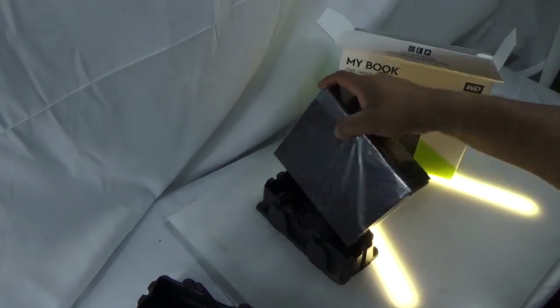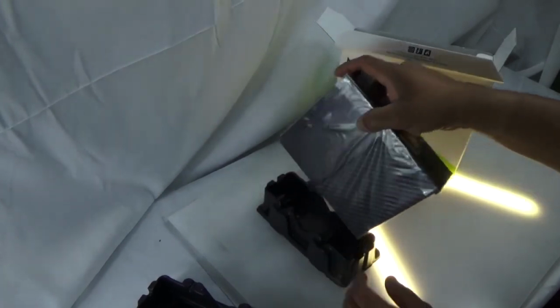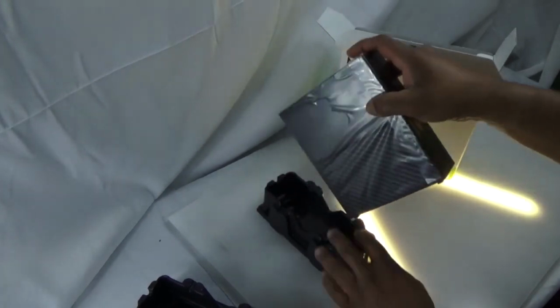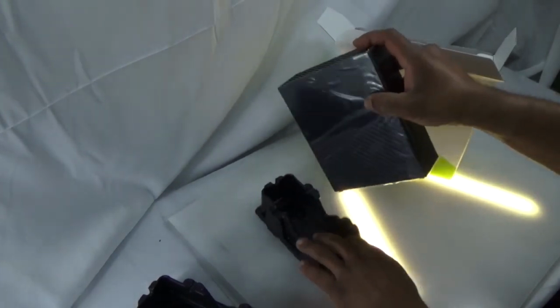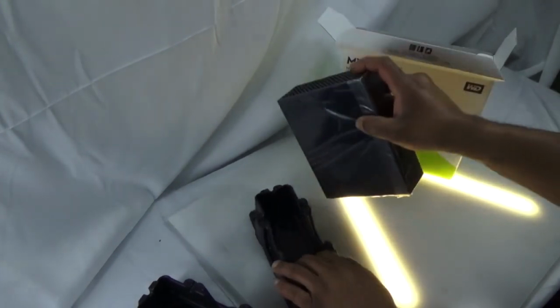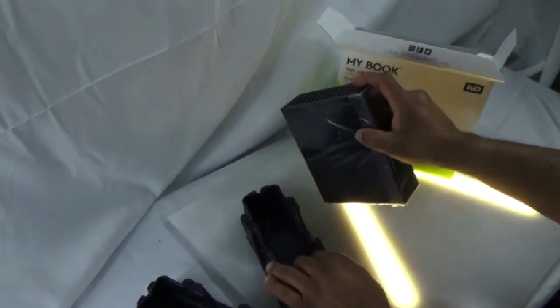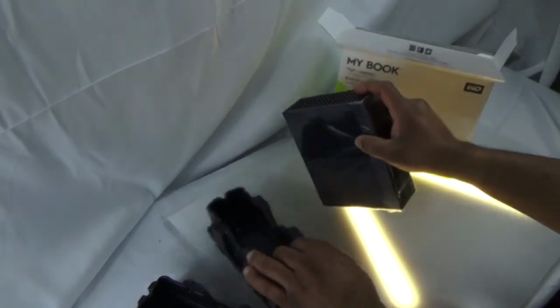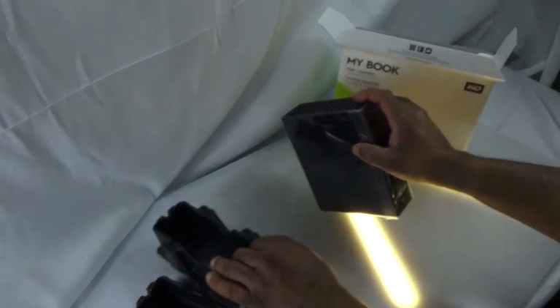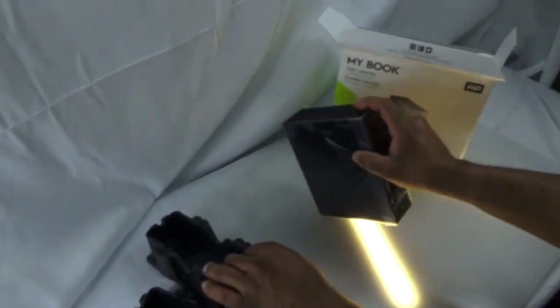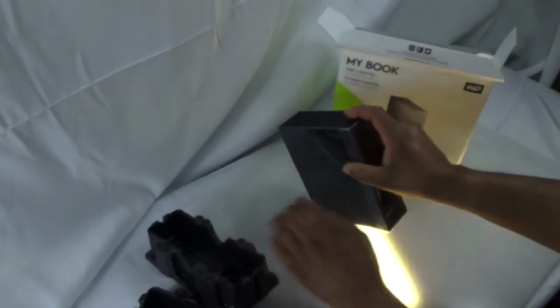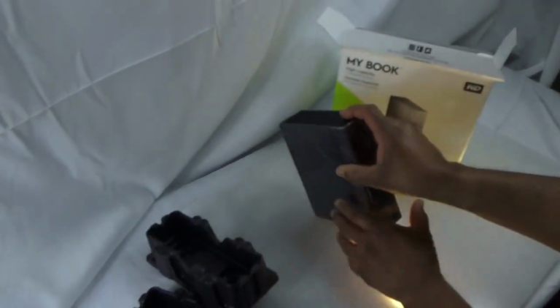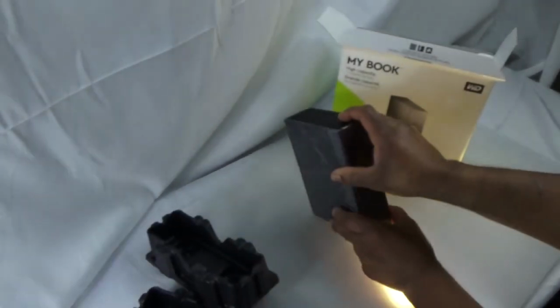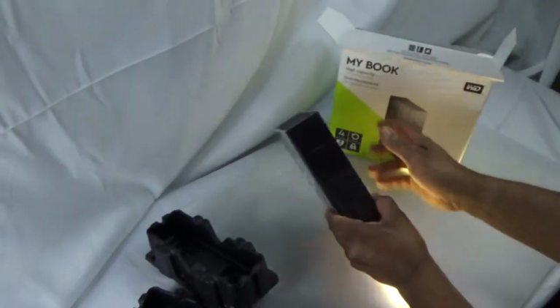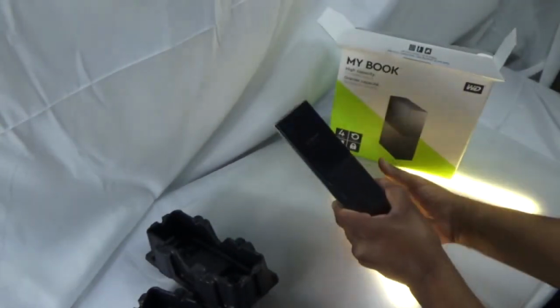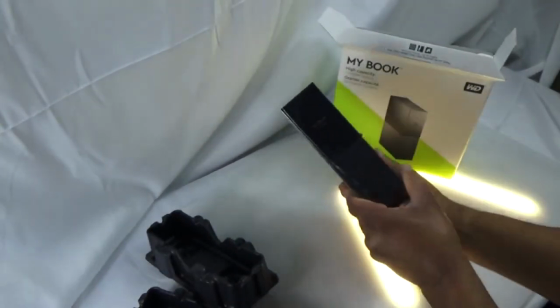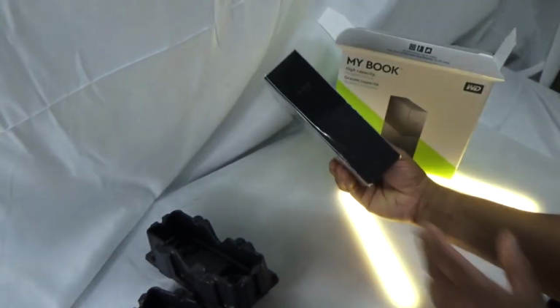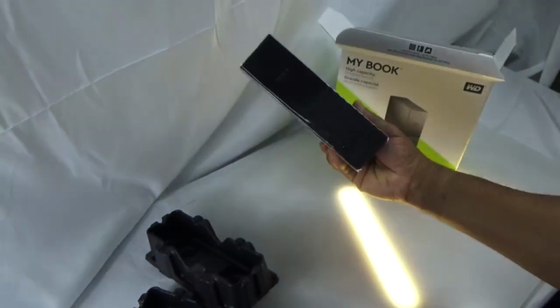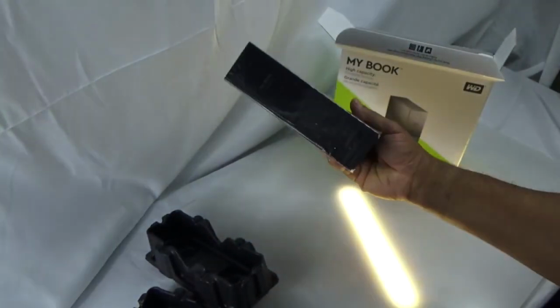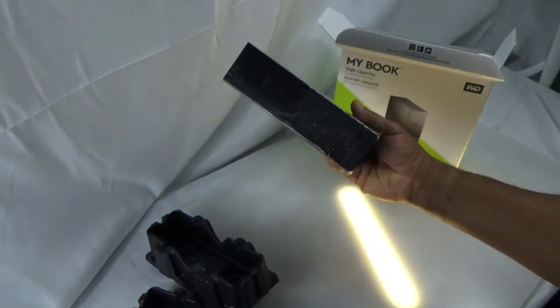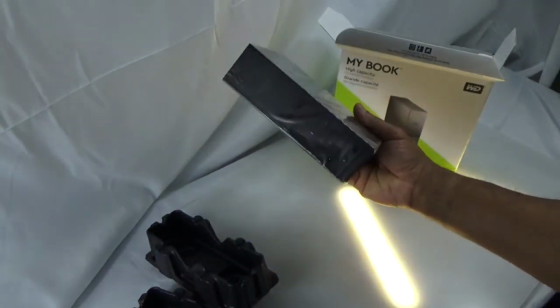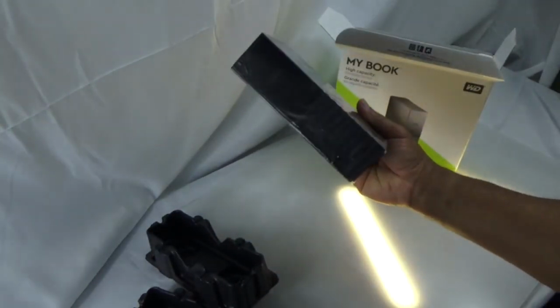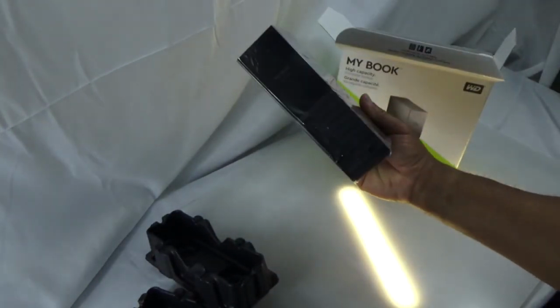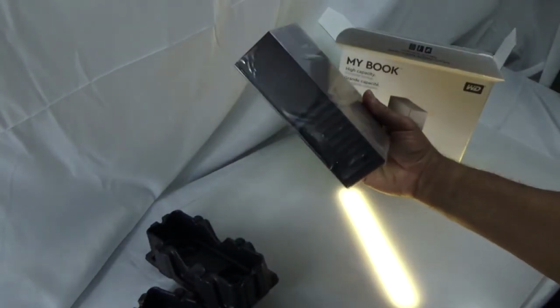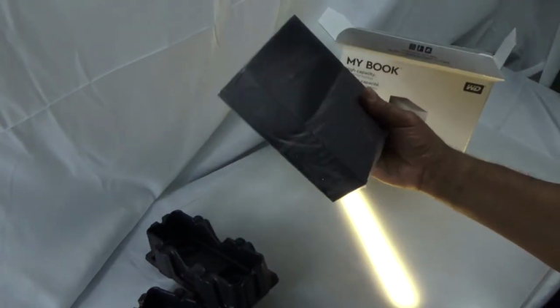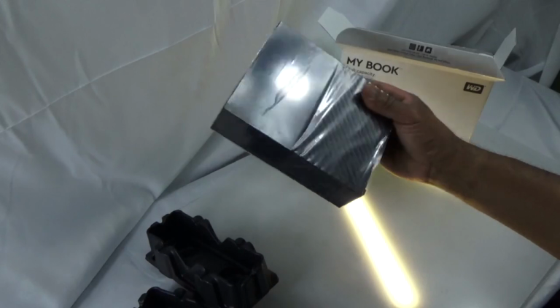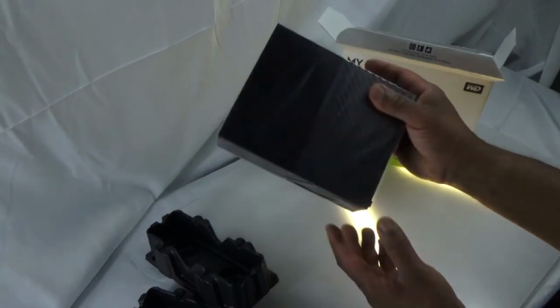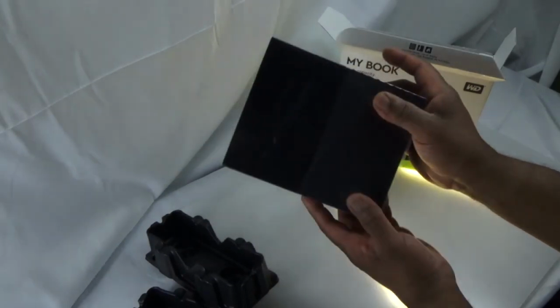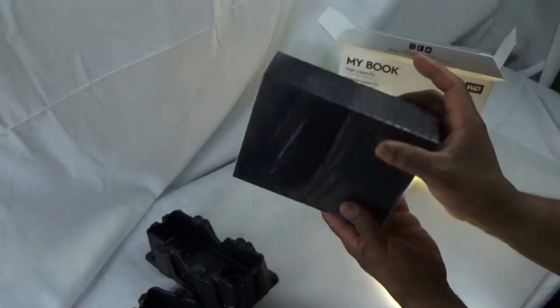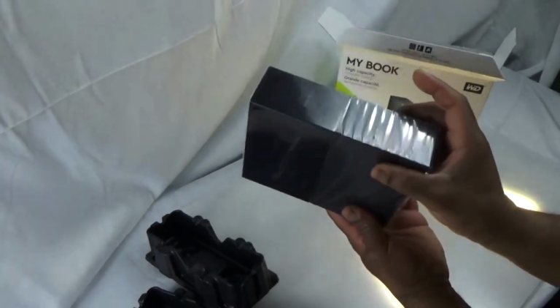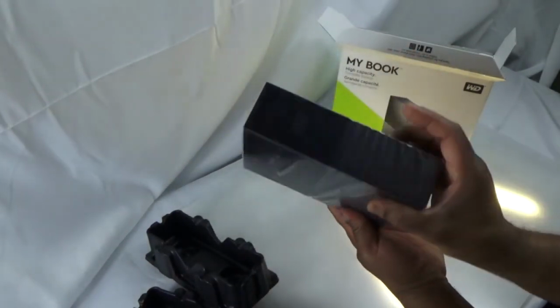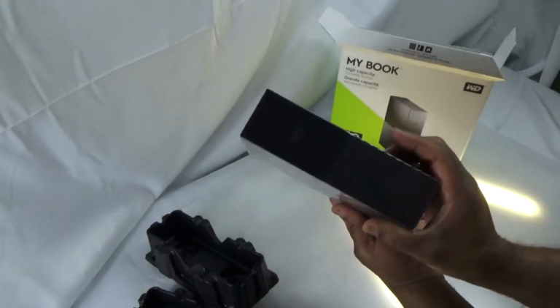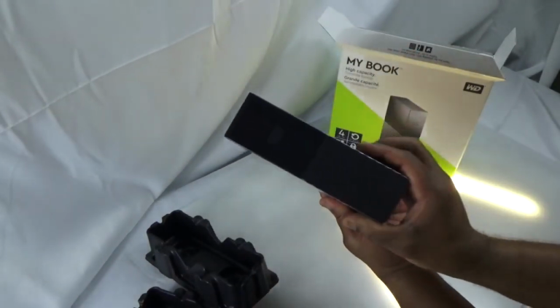I bought this four terabyte WD MyBook drive. It's about $89 — the price point is really good. Here's the unboxing of it.